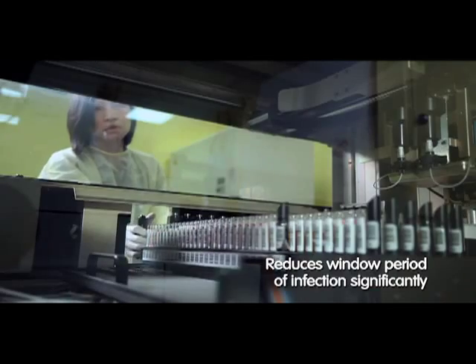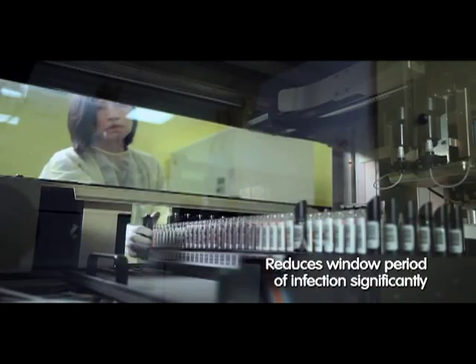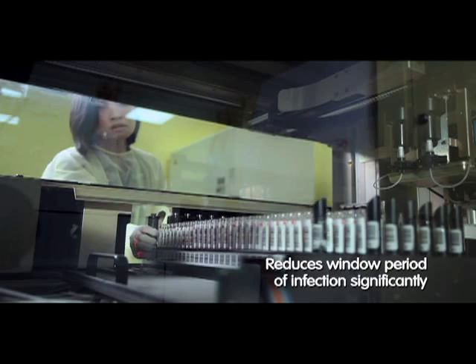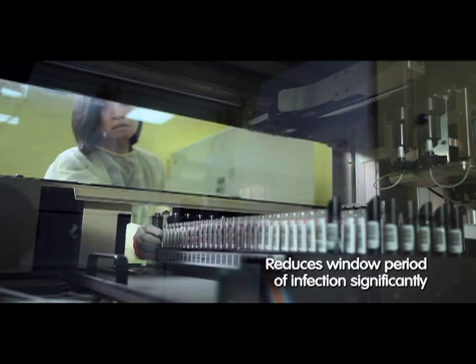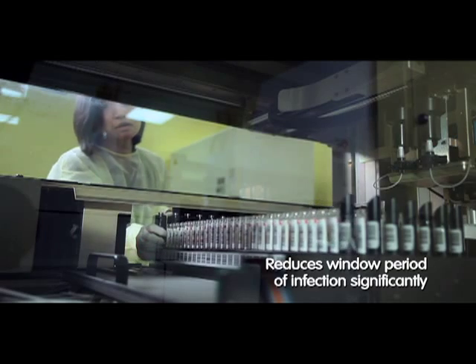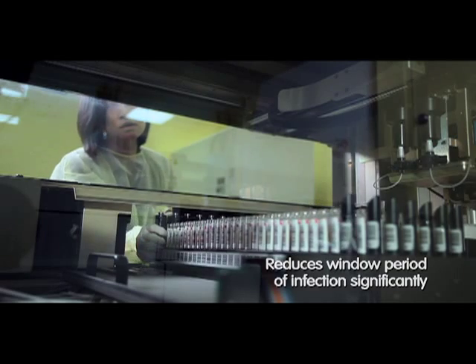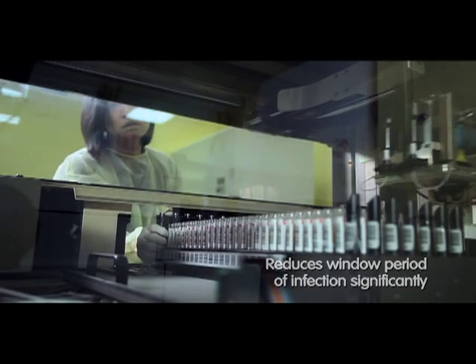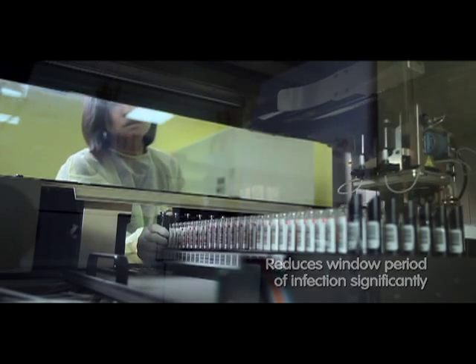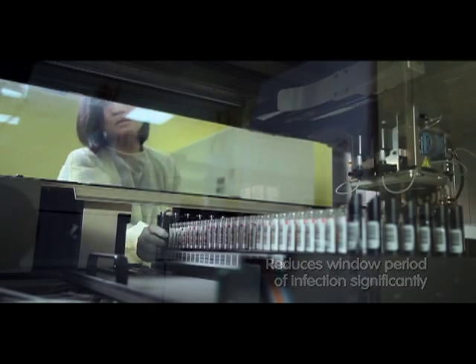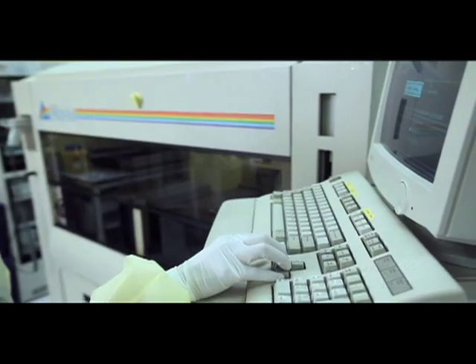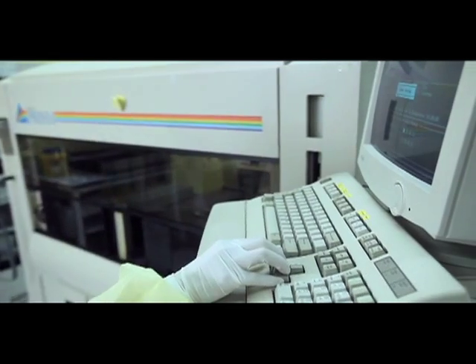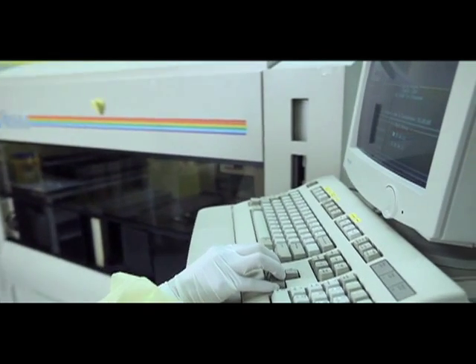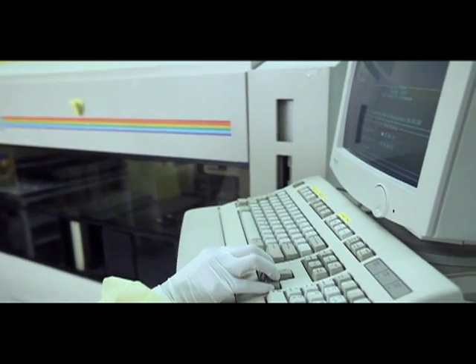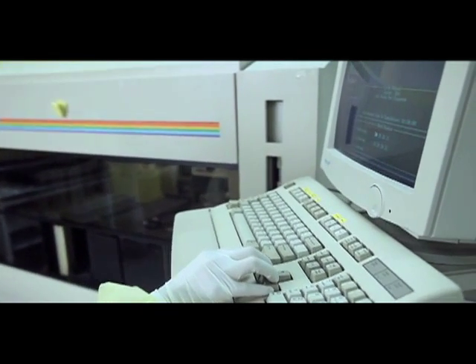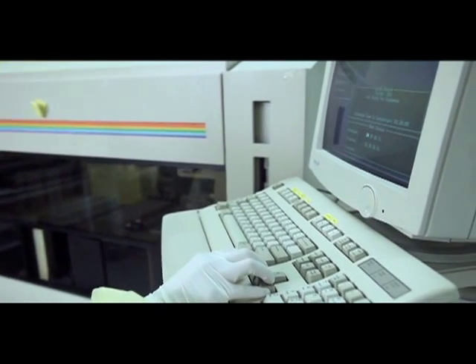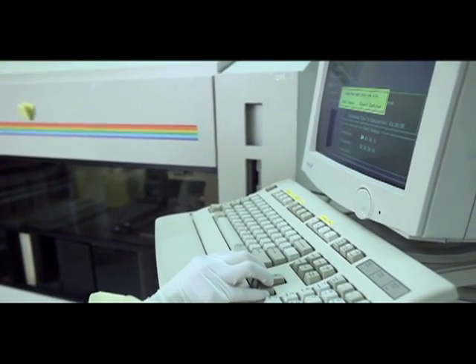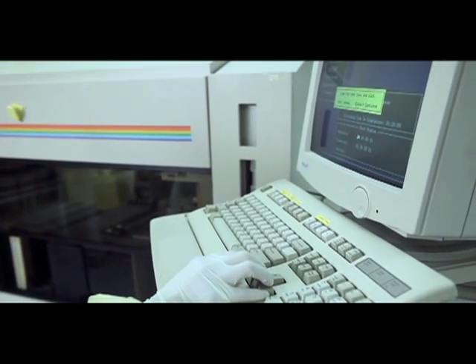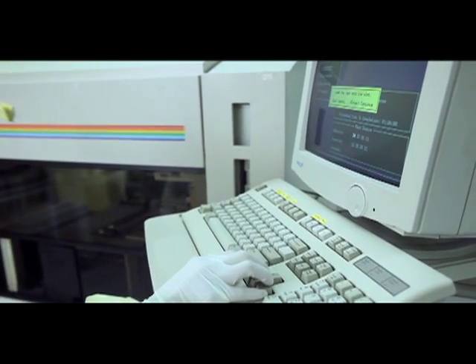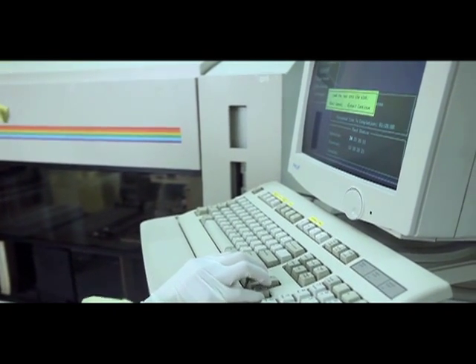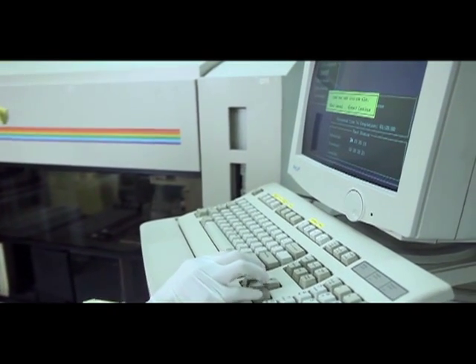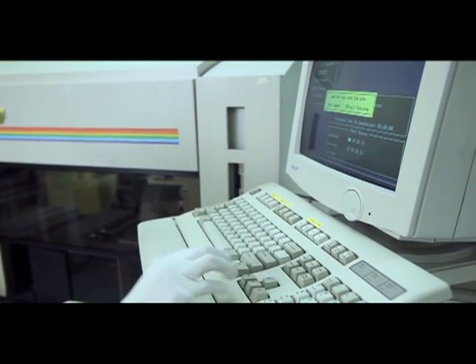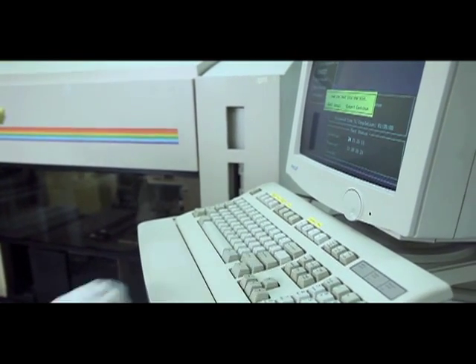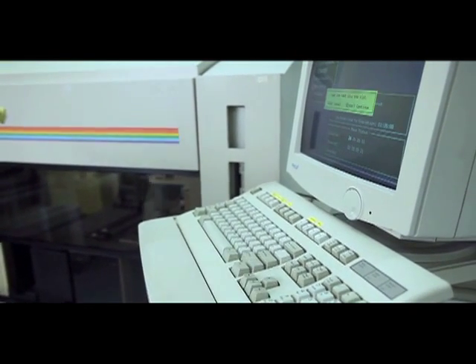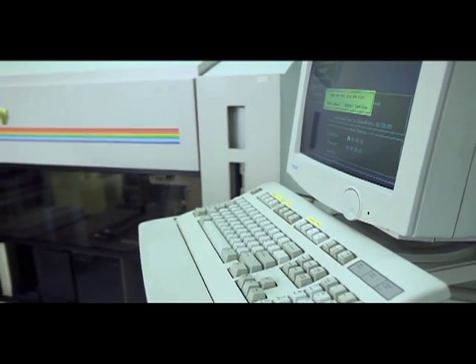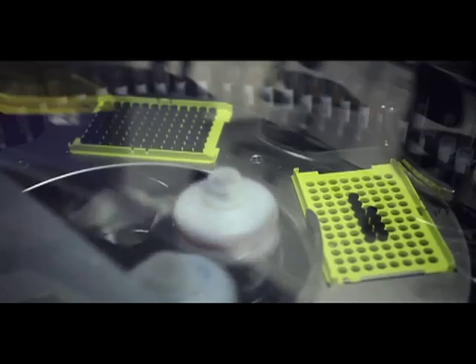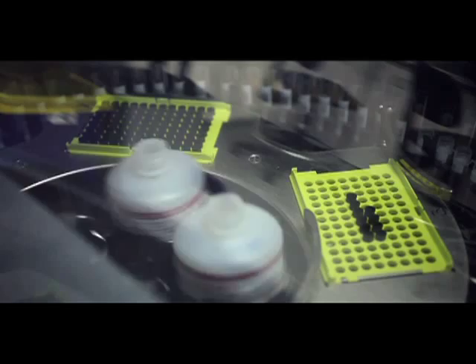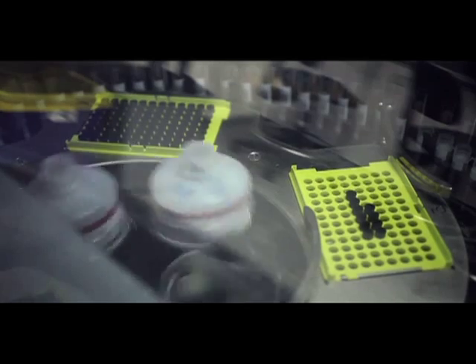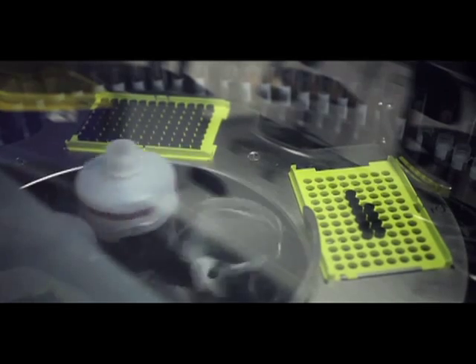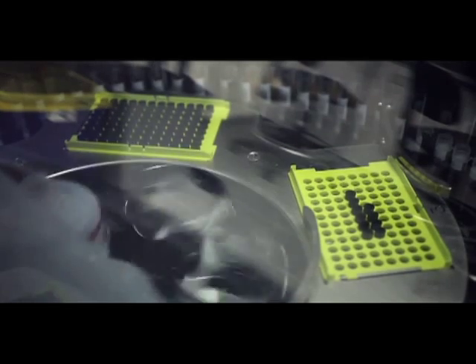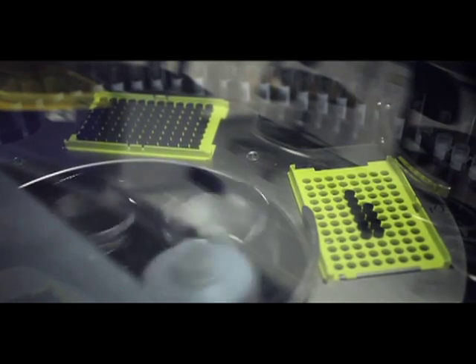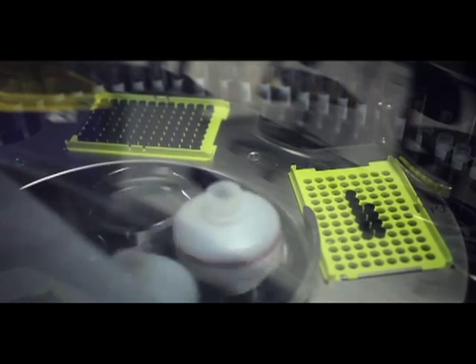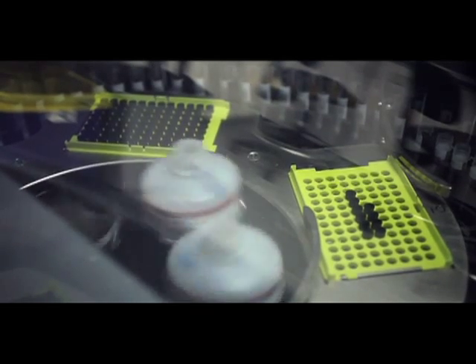This window period is the time when the blood is infectious if transfused, but the virus is still undetectable by laboratory tests.